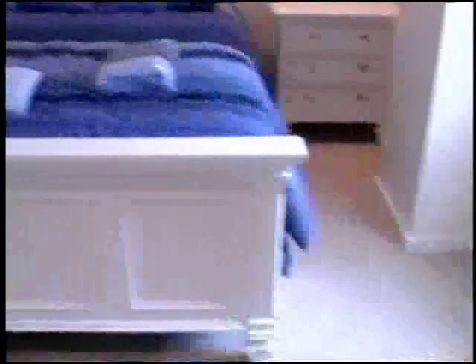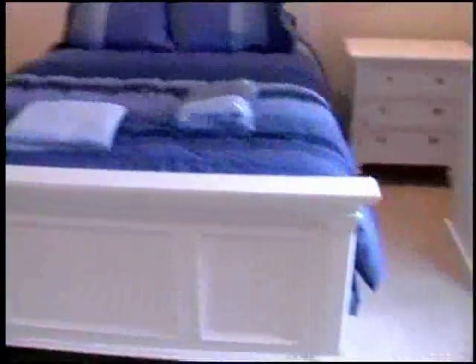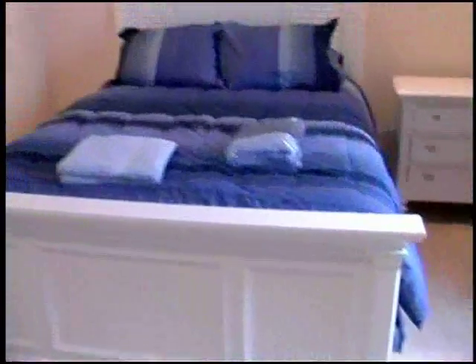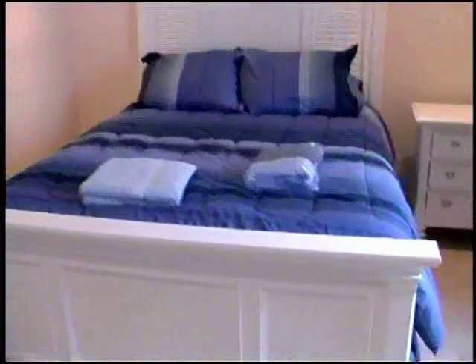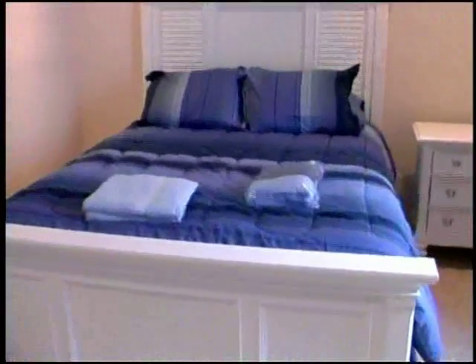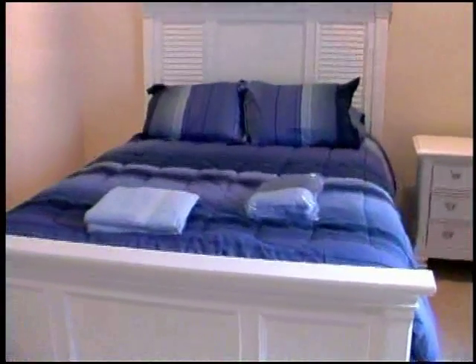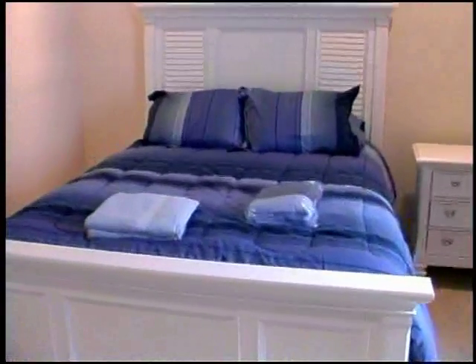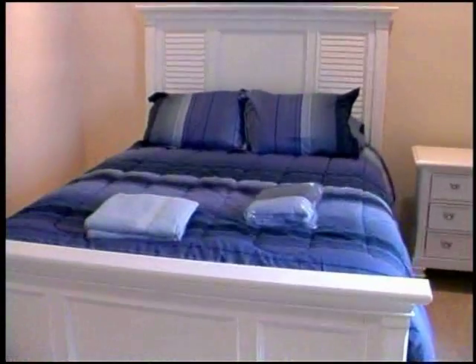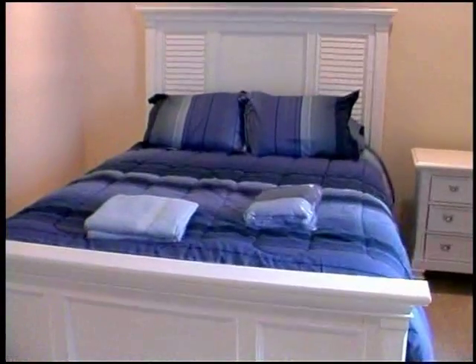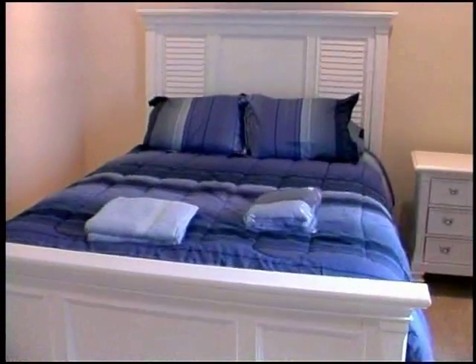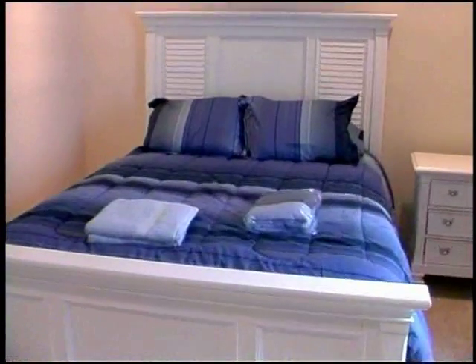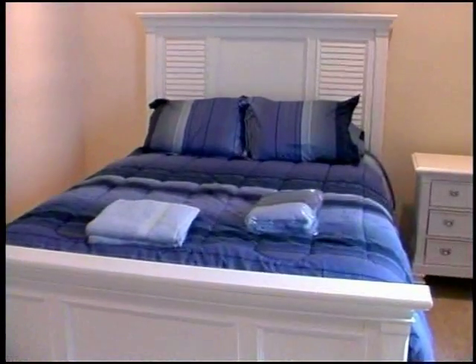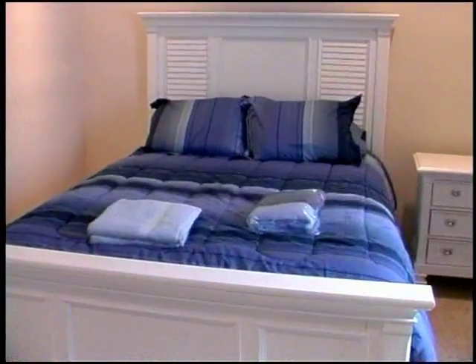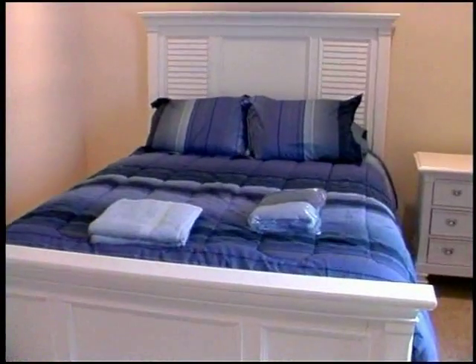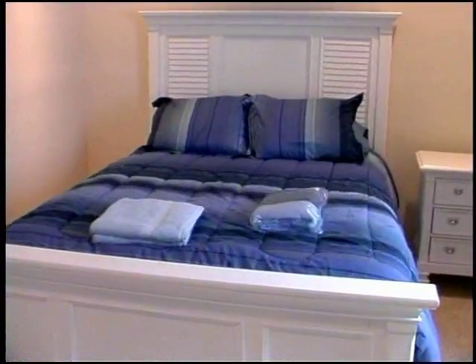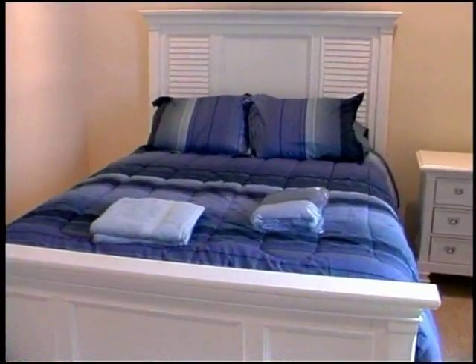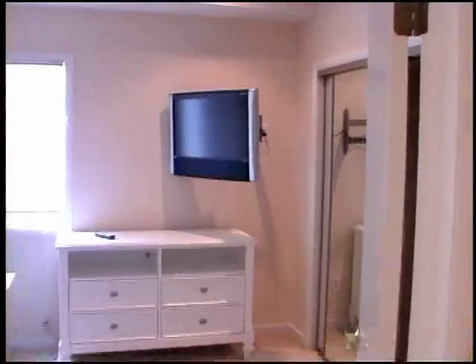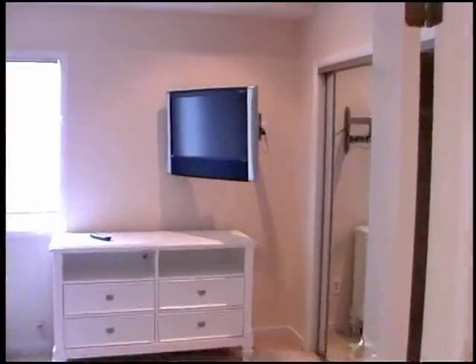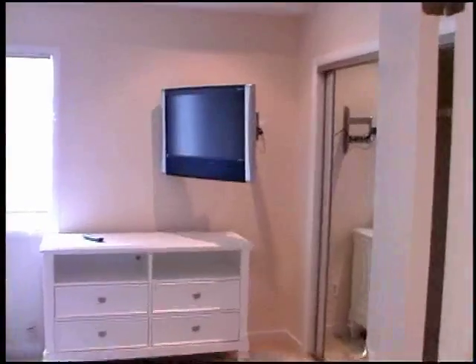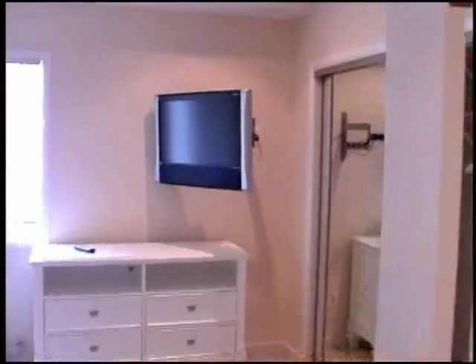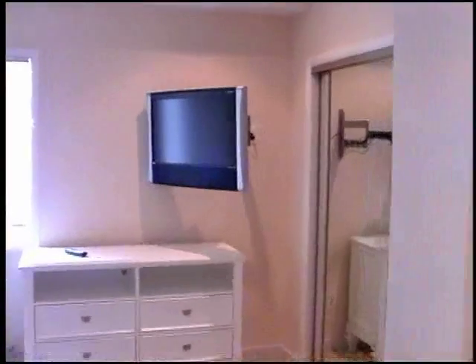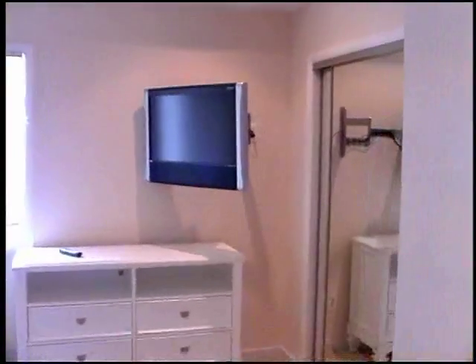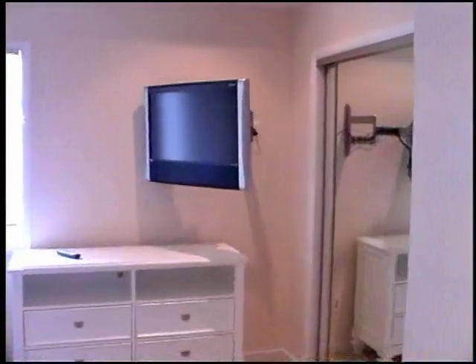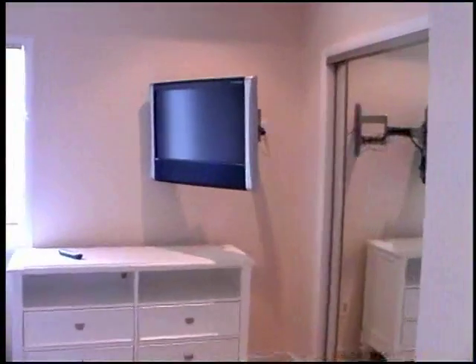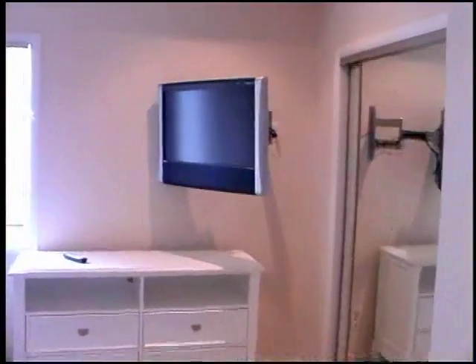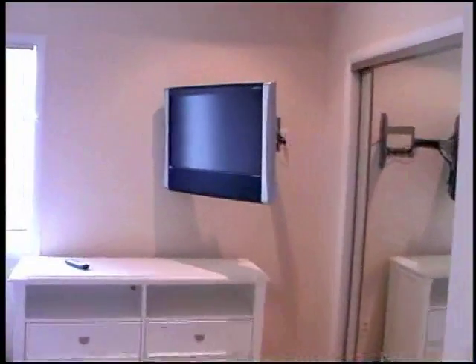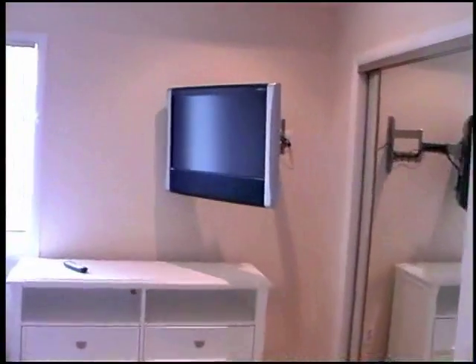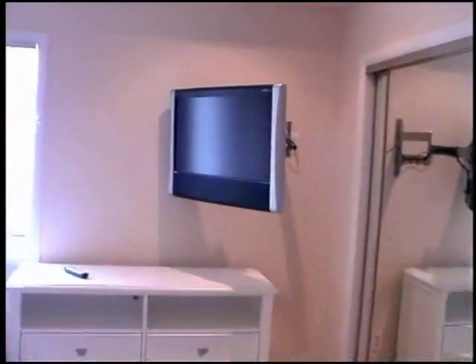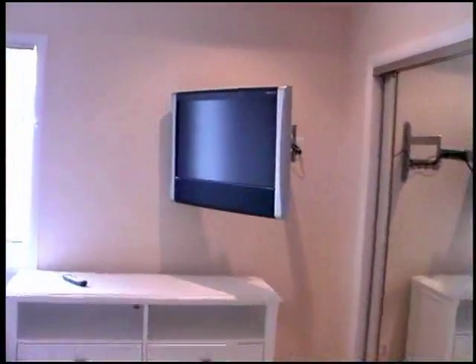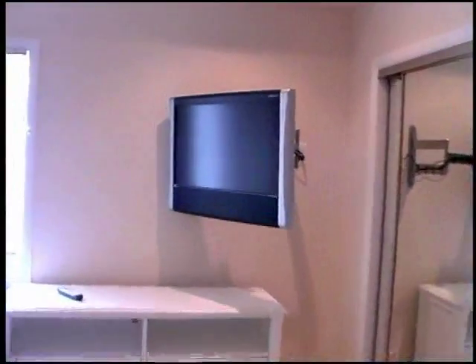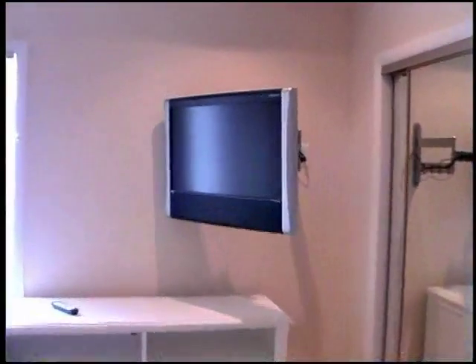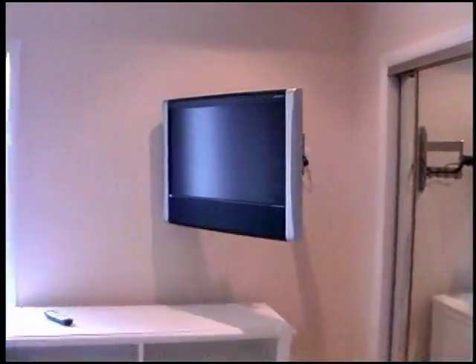Also on the first floor, you've got another queen-size bed. And look at this — a 32-inch plasma TV.